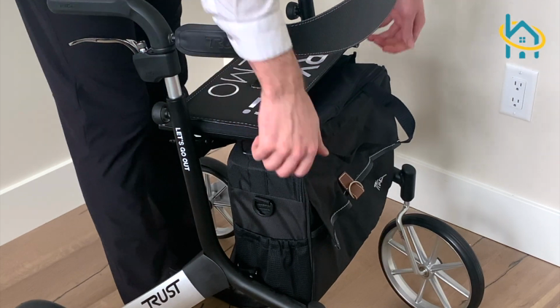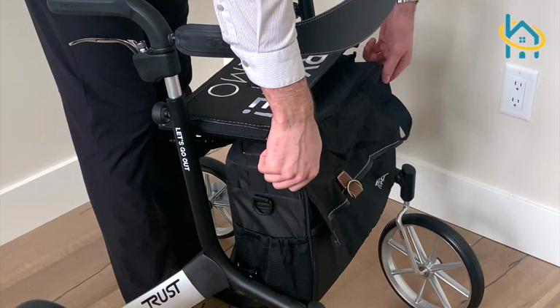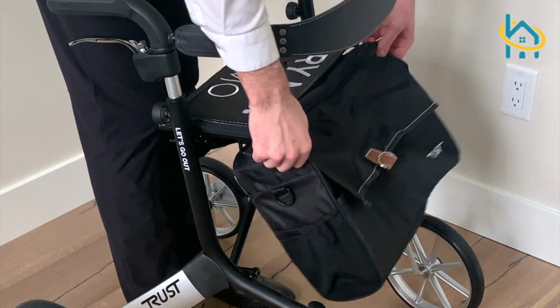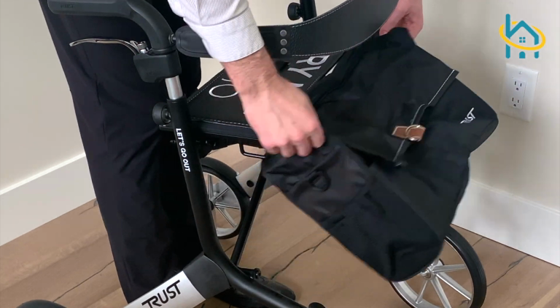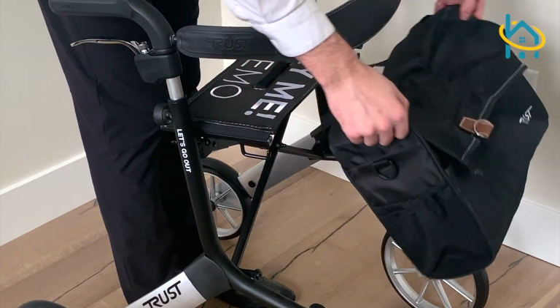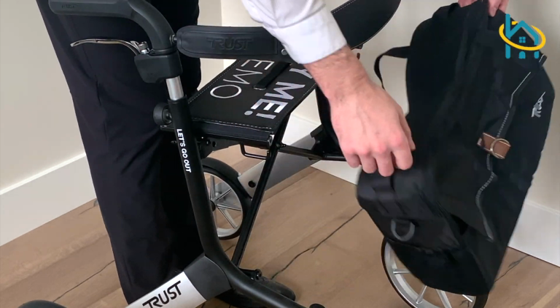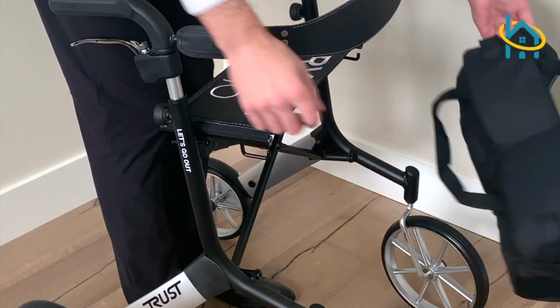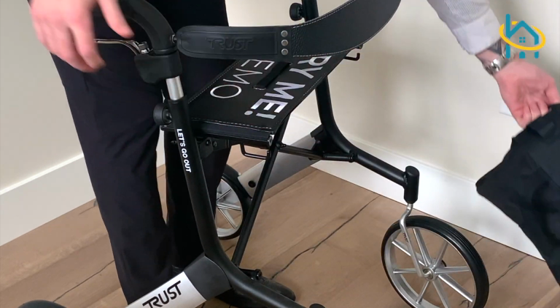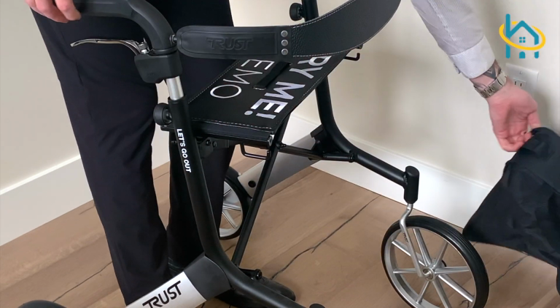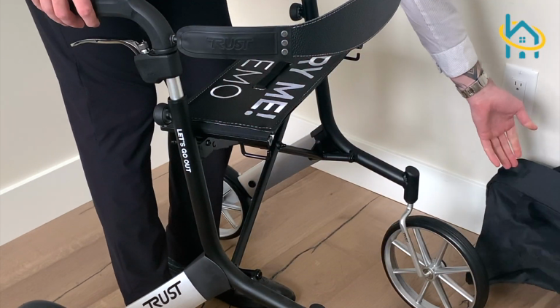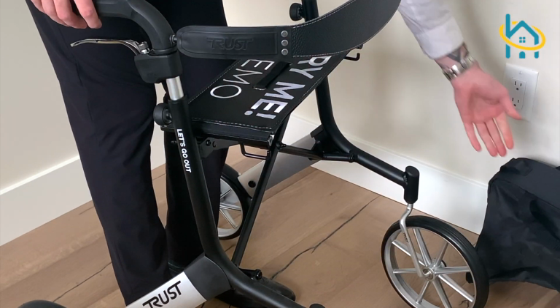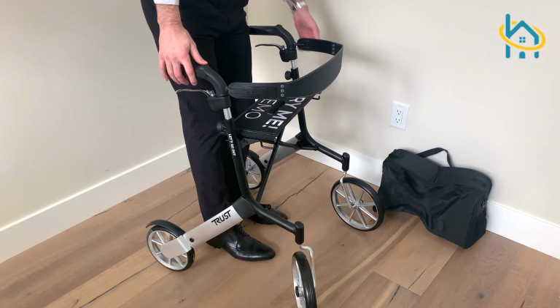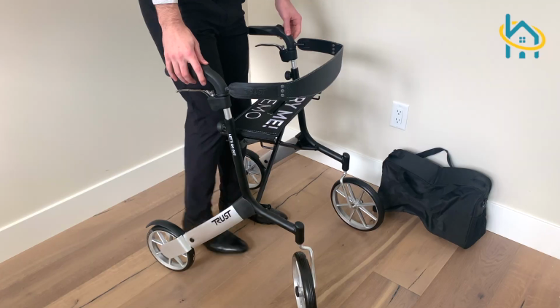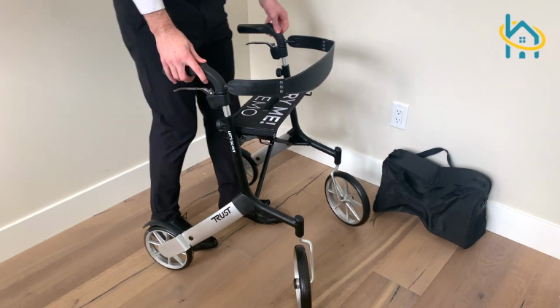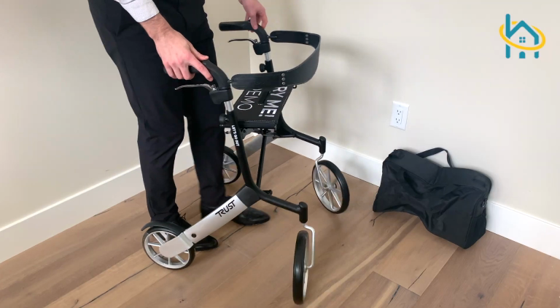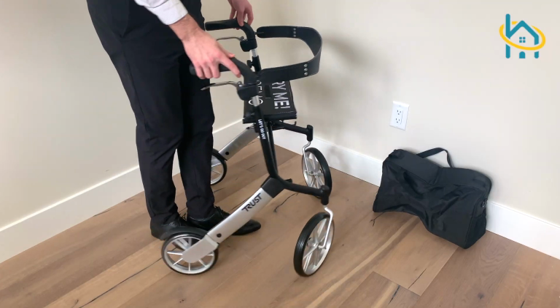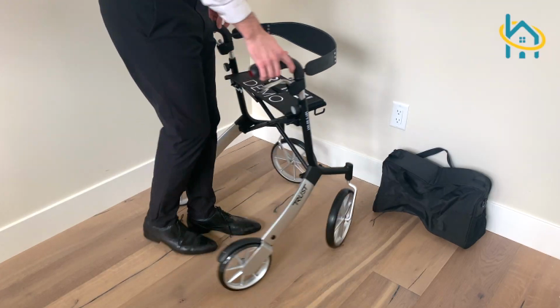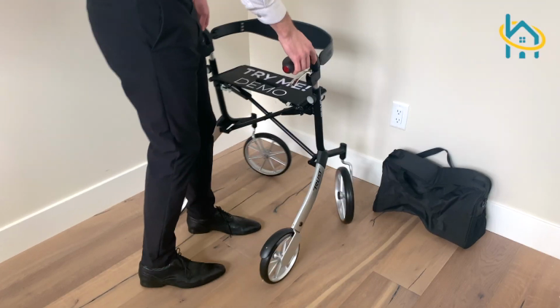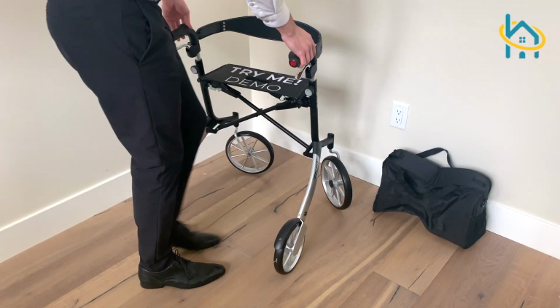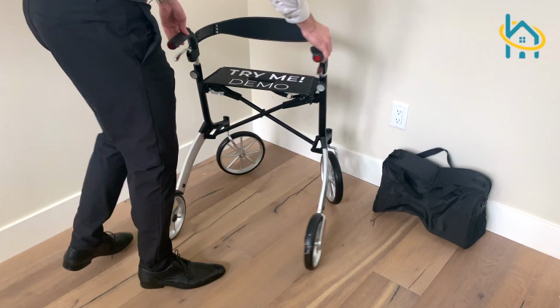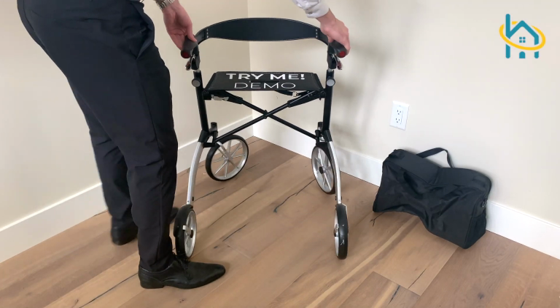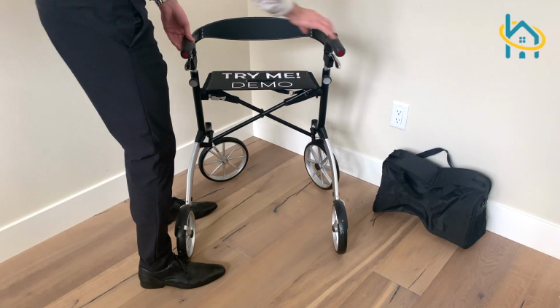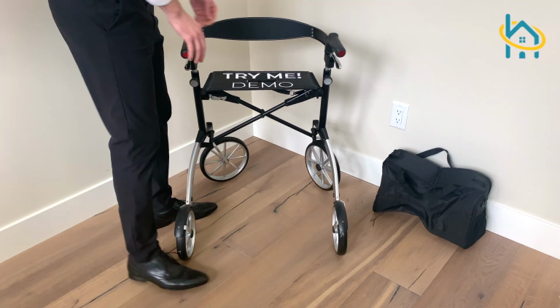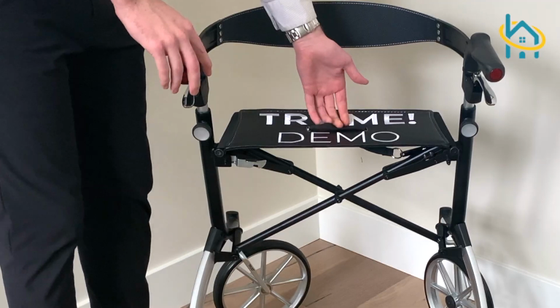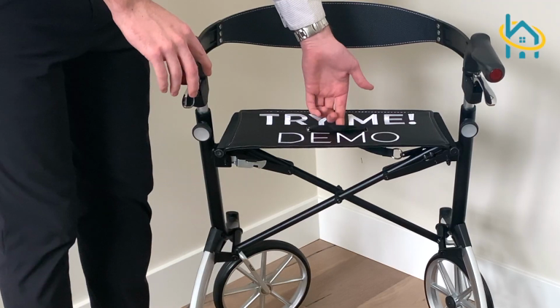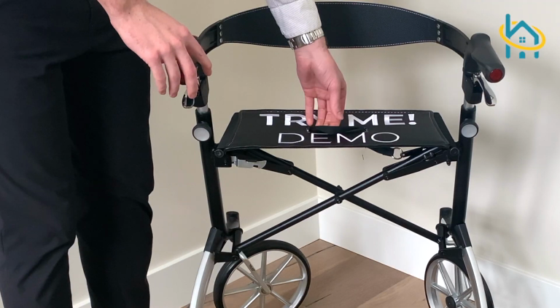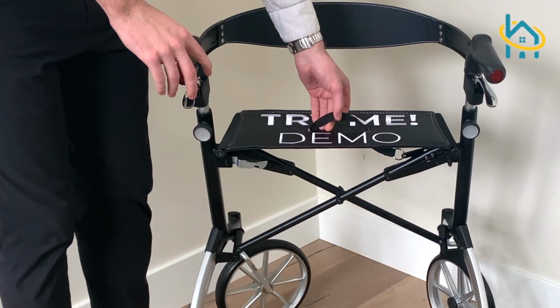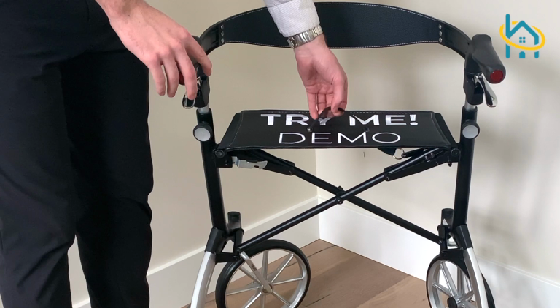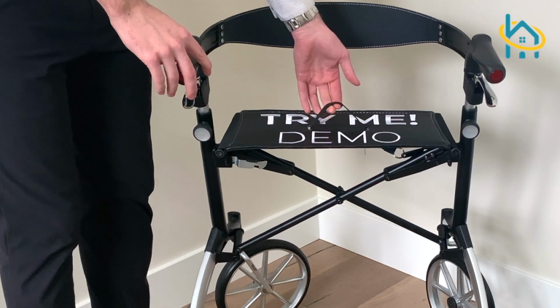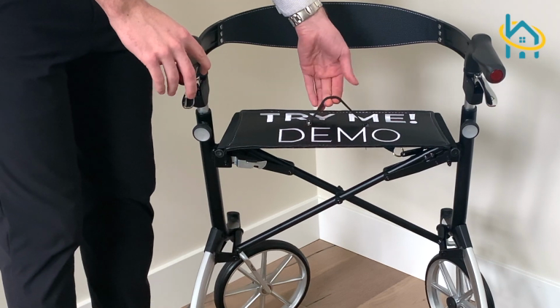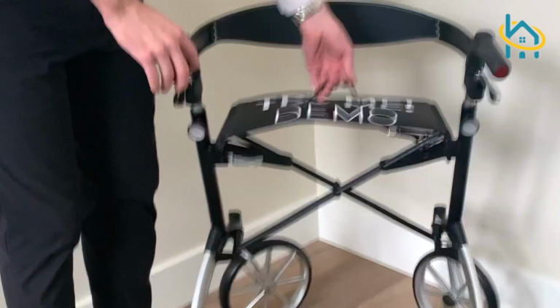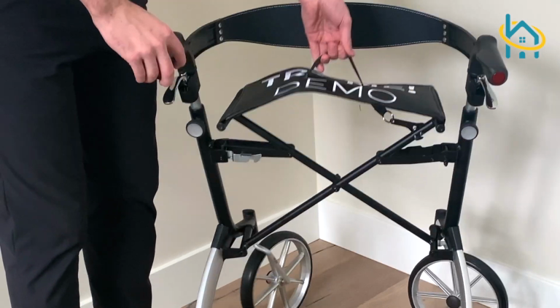To collapse your rollator, simply pull up on the handle located on the seat and fold it away.